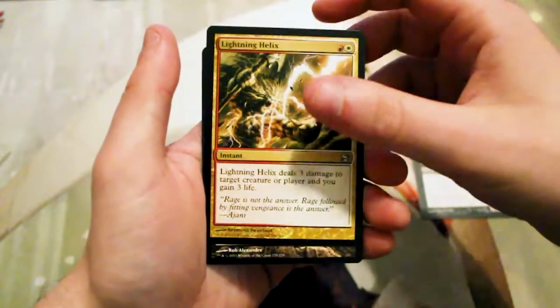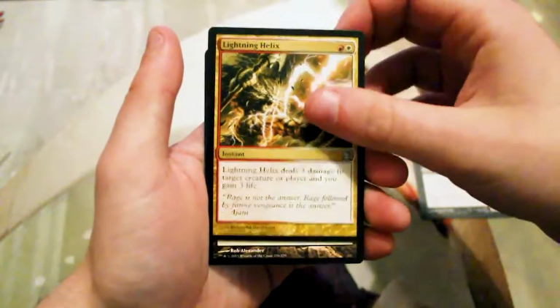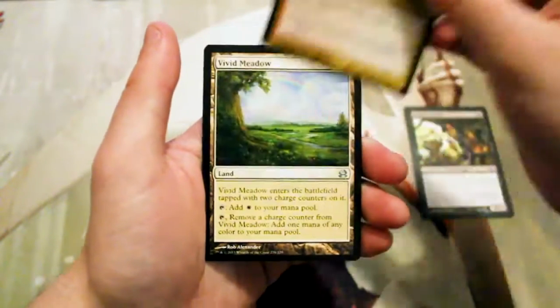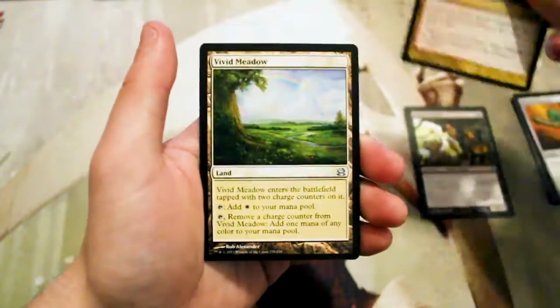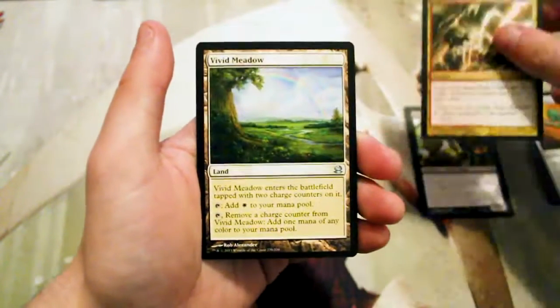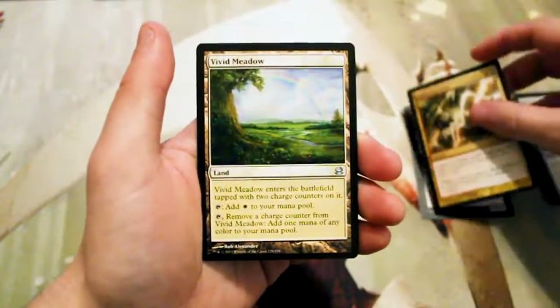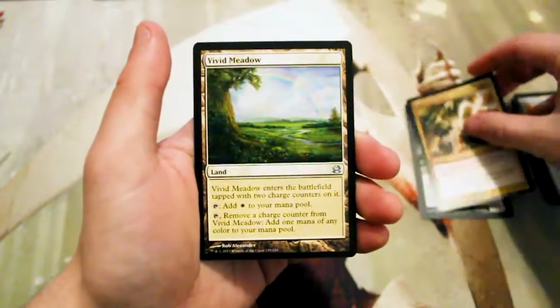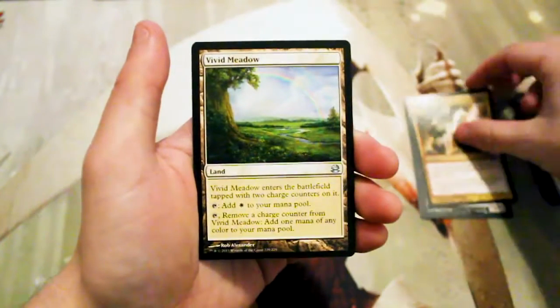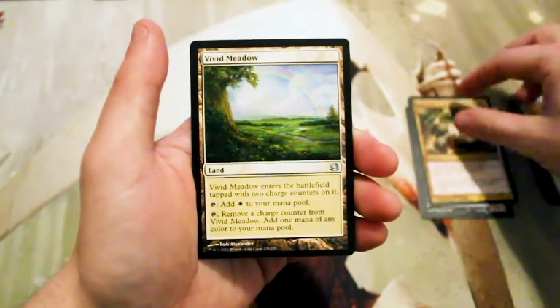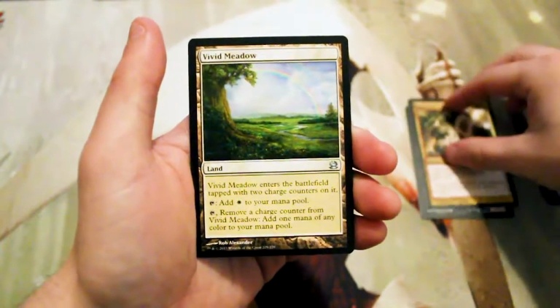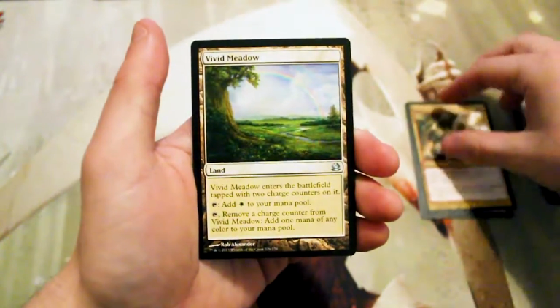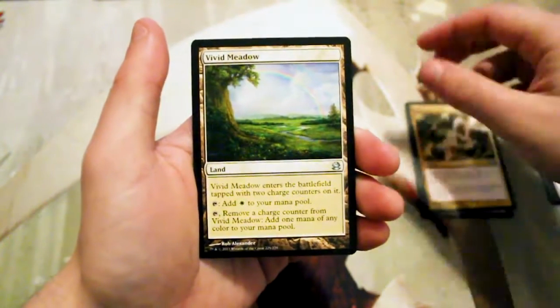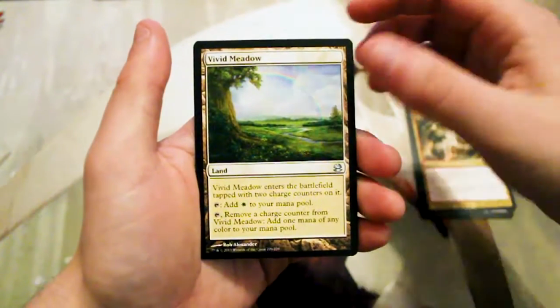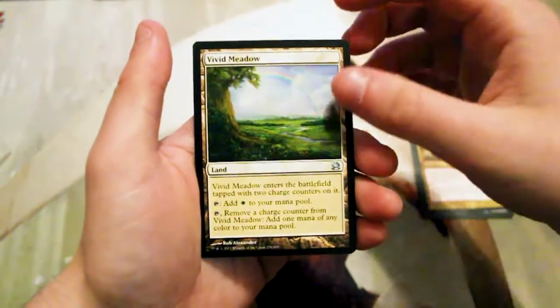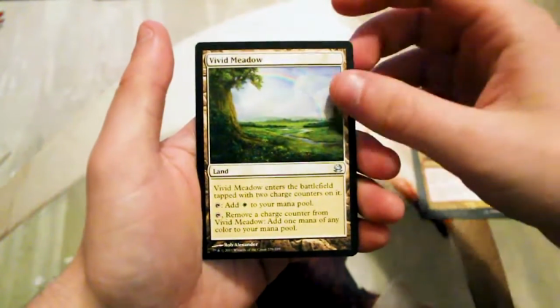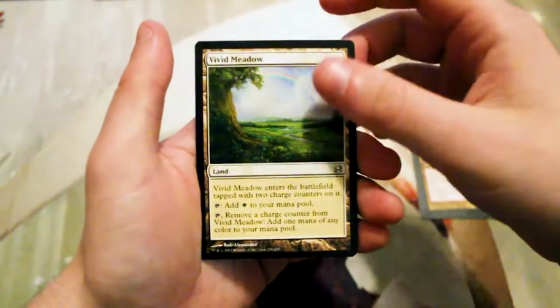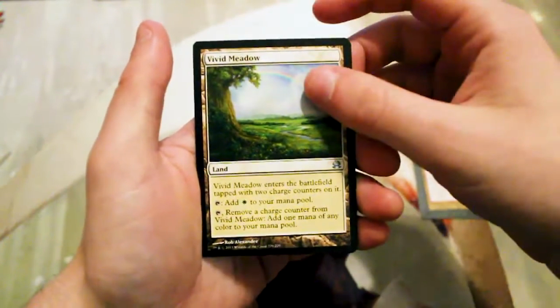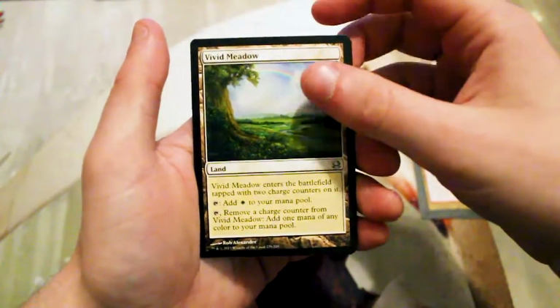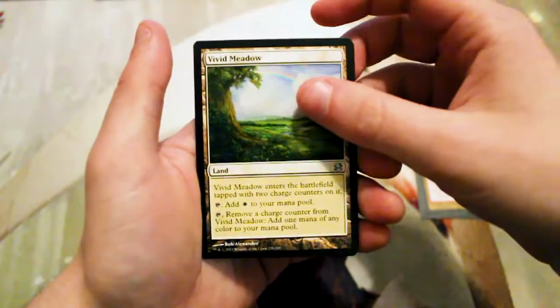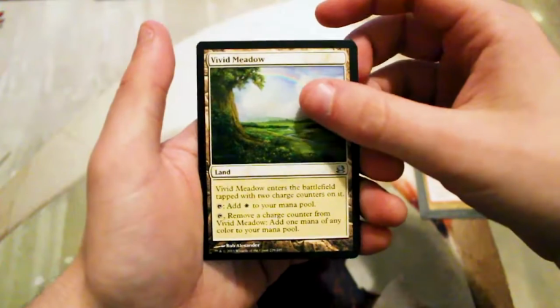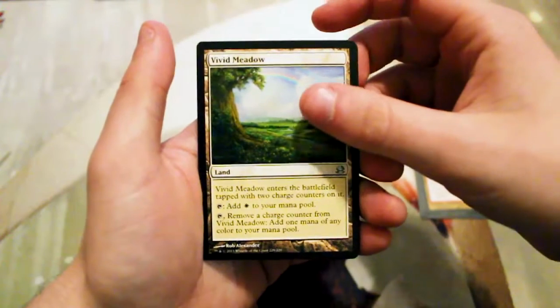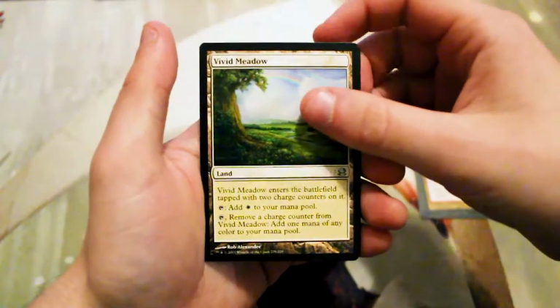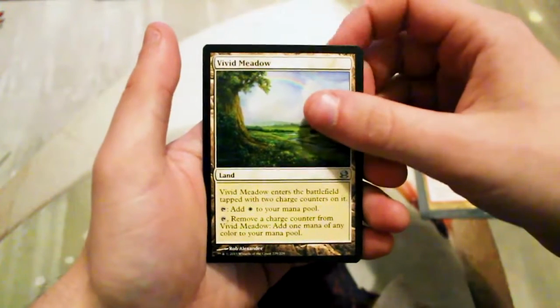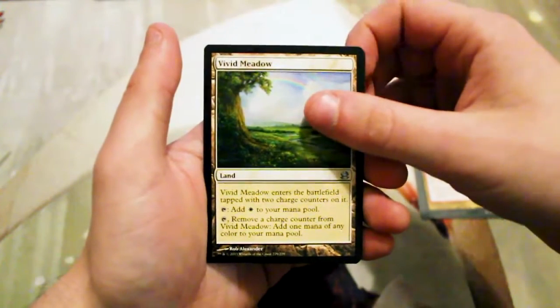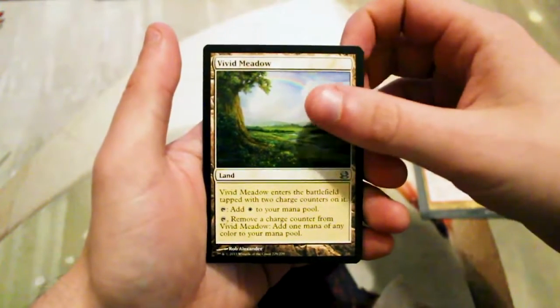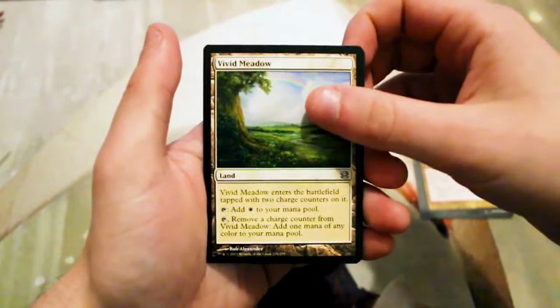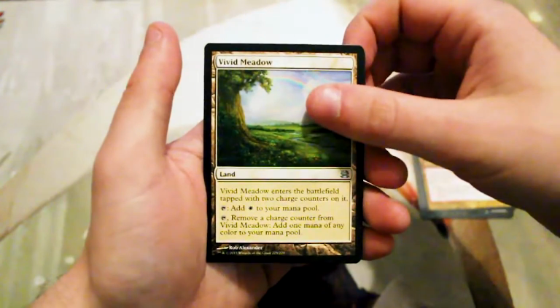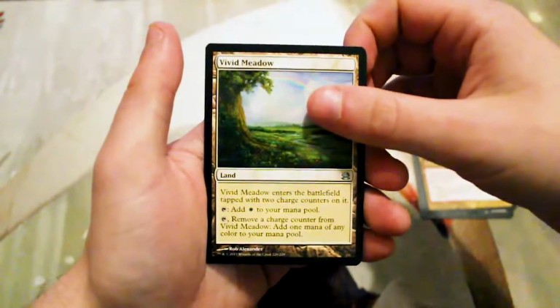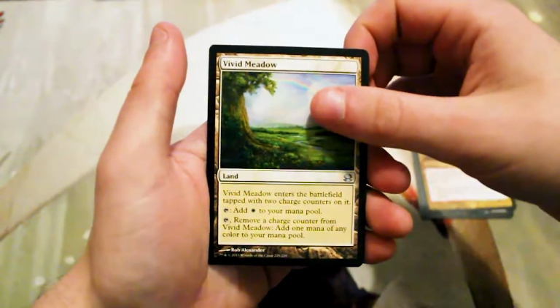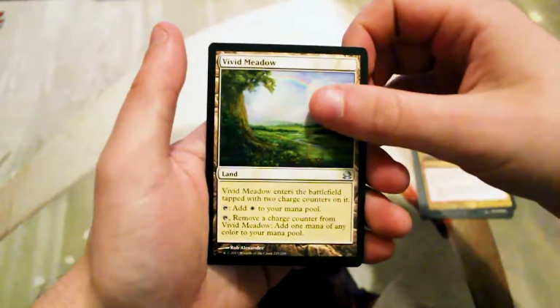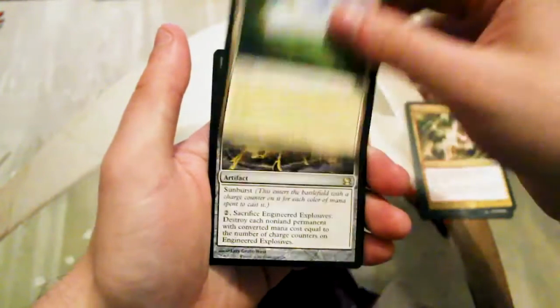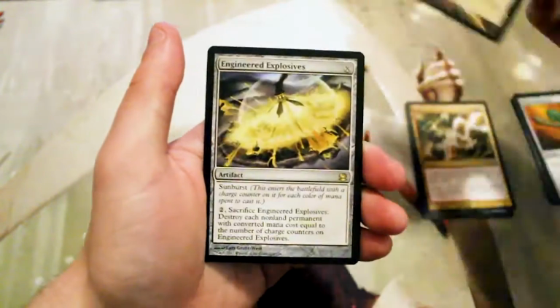Our first uncommon is Lightning Helix — a very good uncommon. Then Vivid Meadow. I forgot the Vivid lands were in here; they're actually really good.